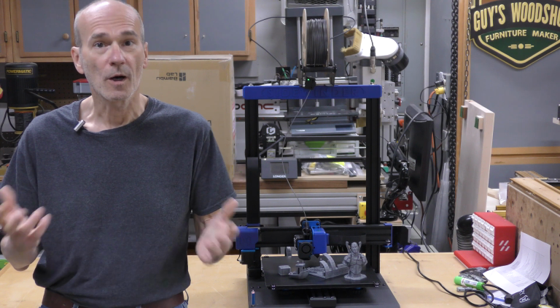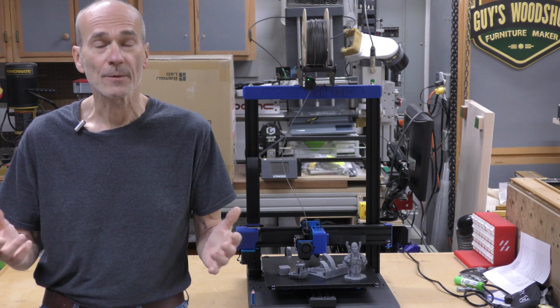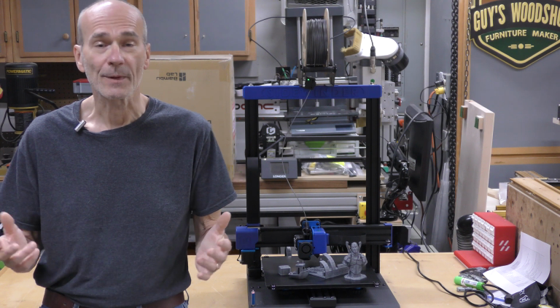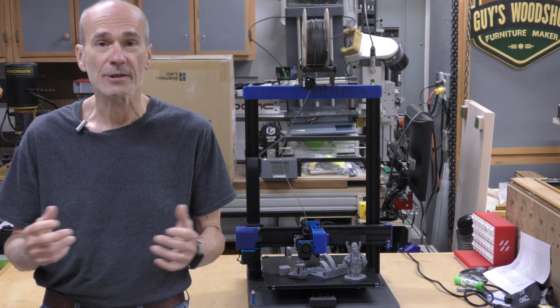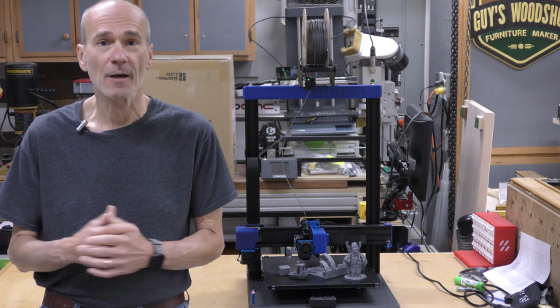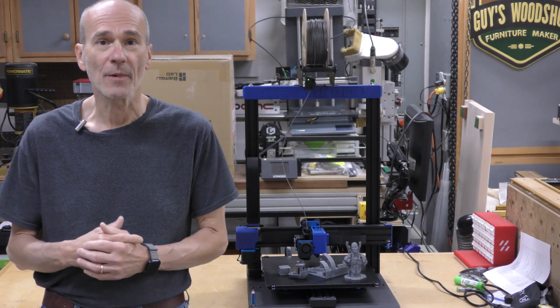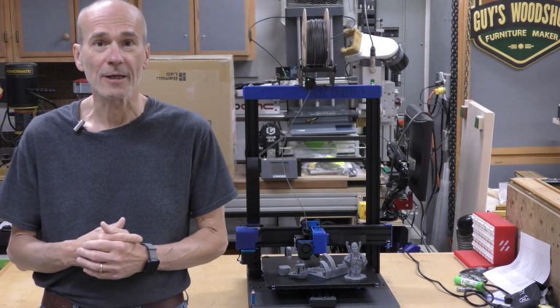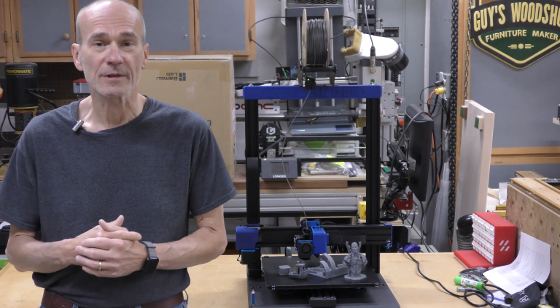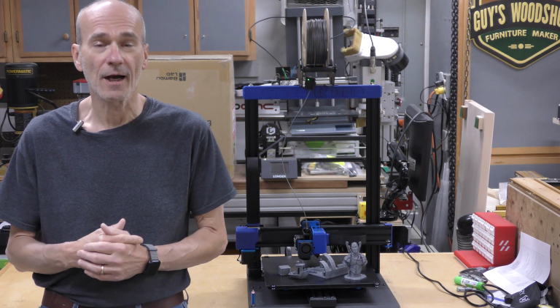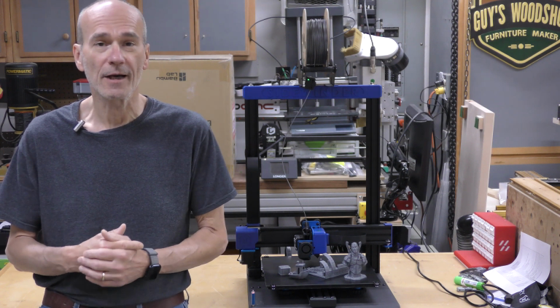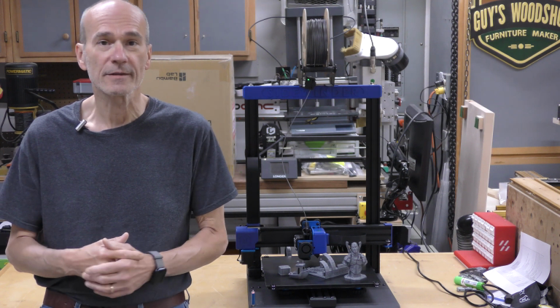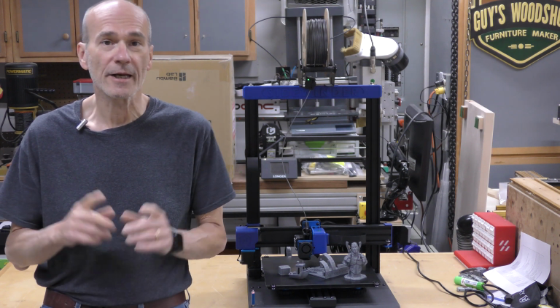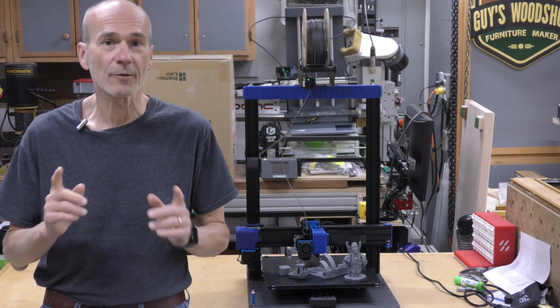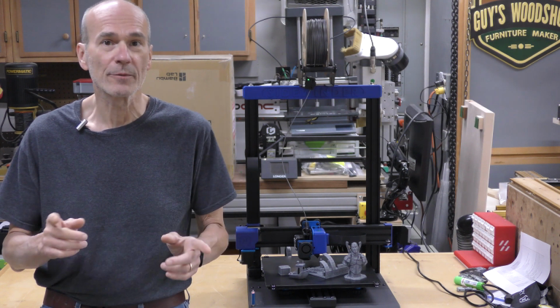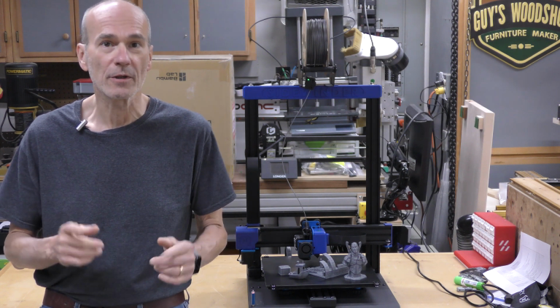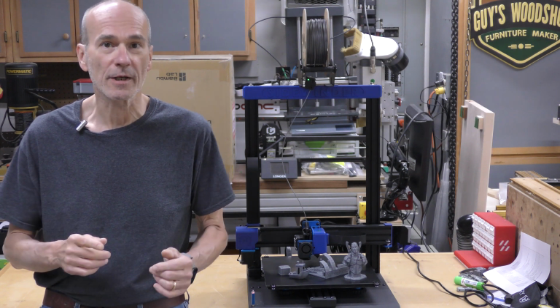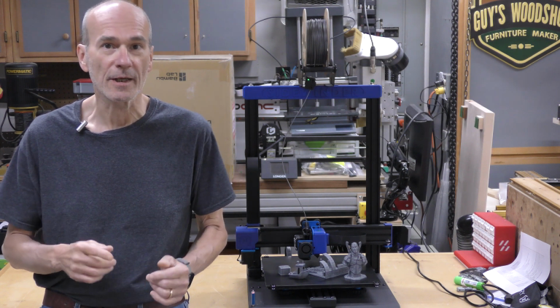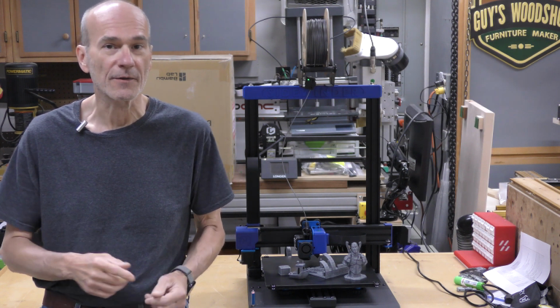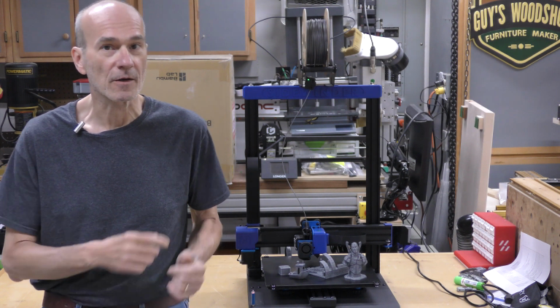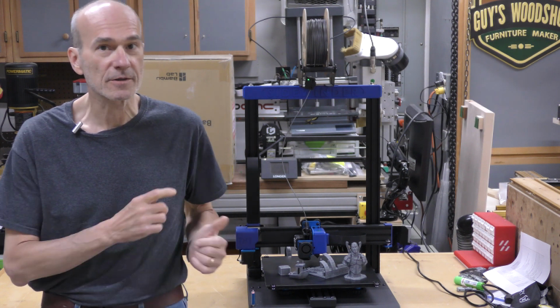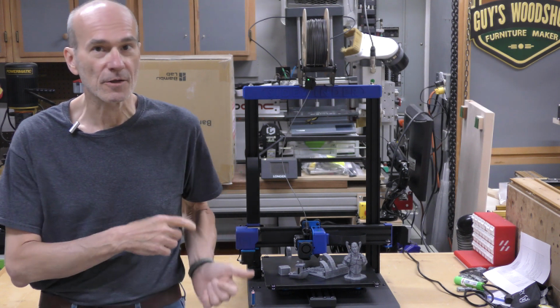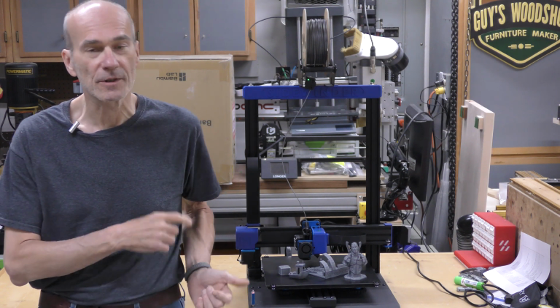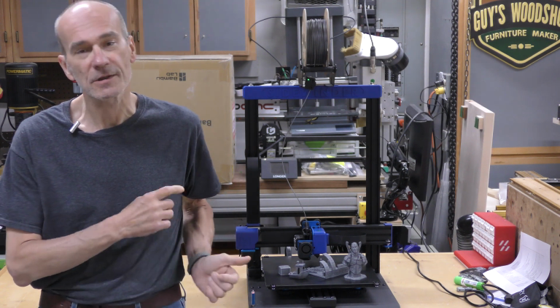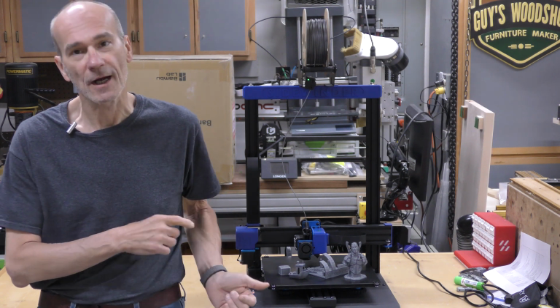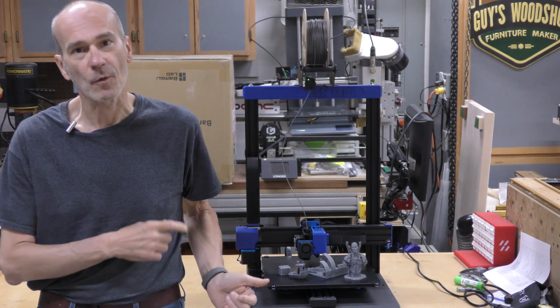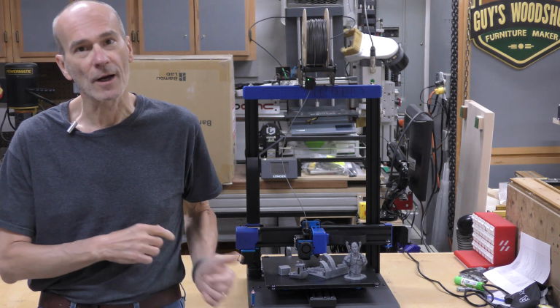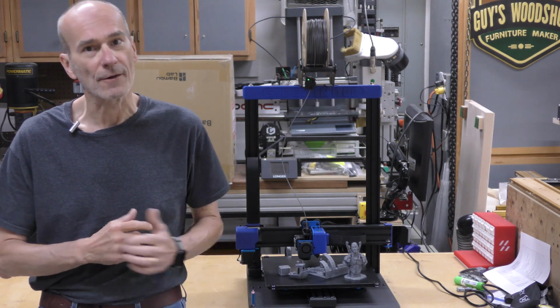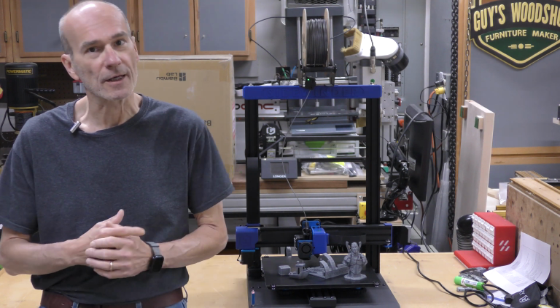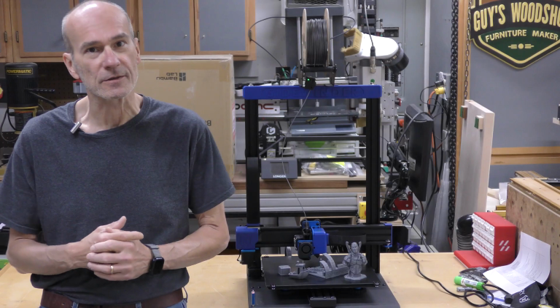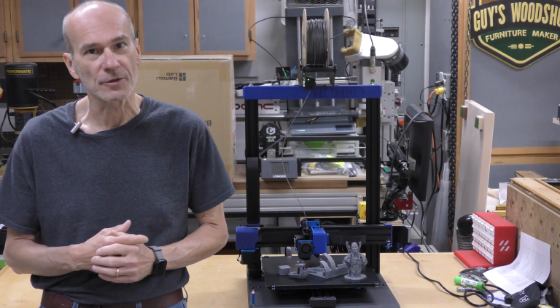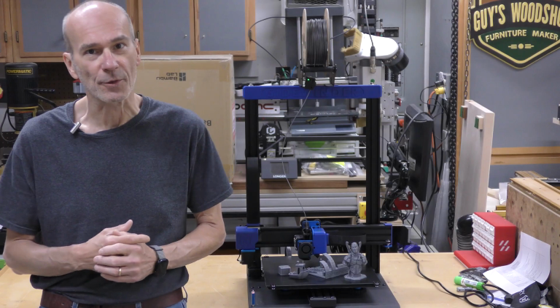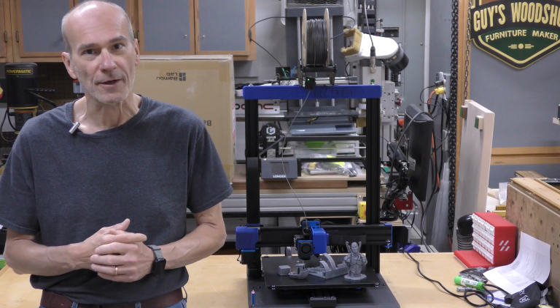Welcome to my shop. My name is Guy and today we're going to be looking at the Artillery Sidewinder X2 printer.